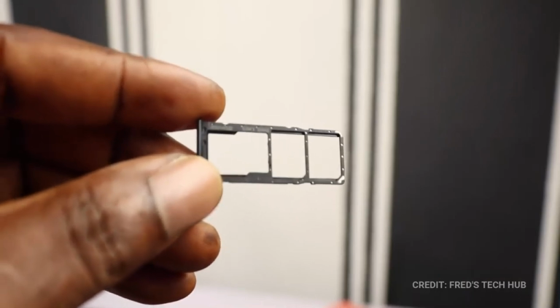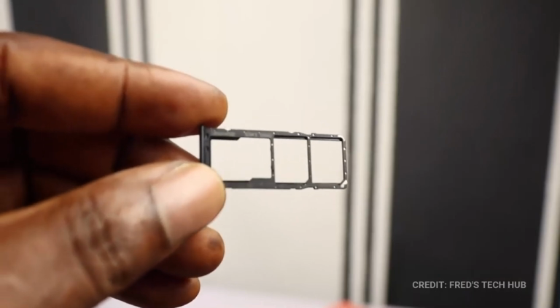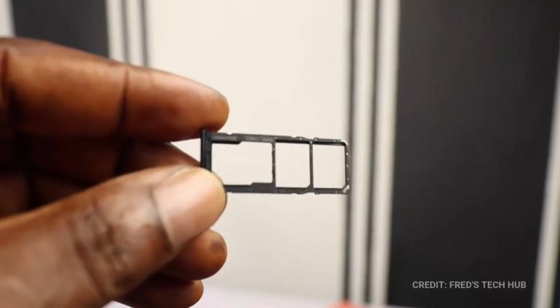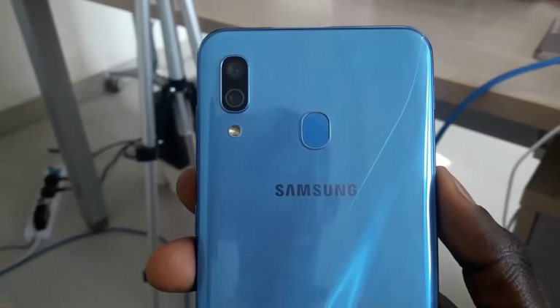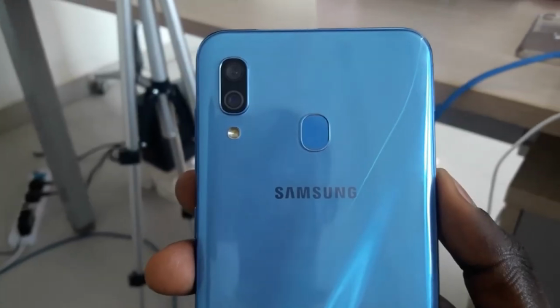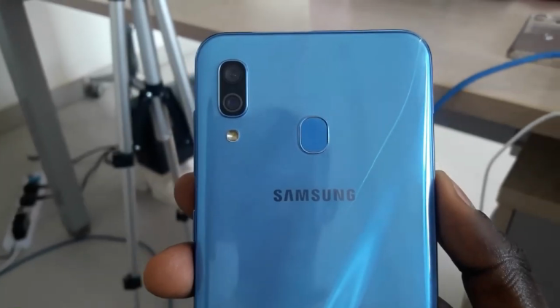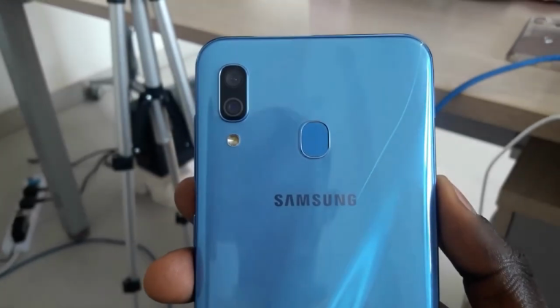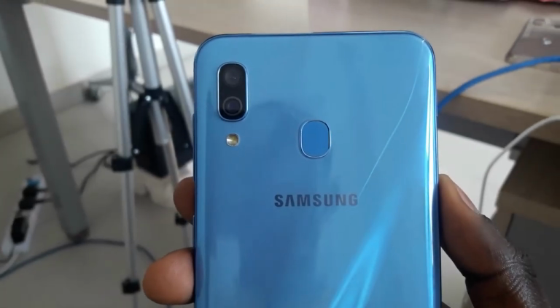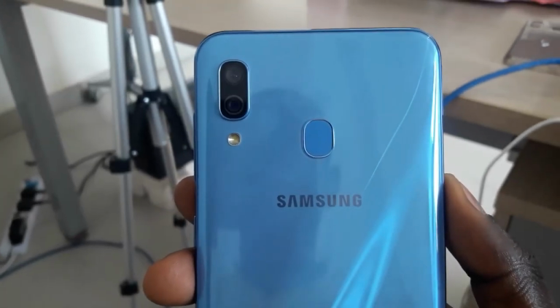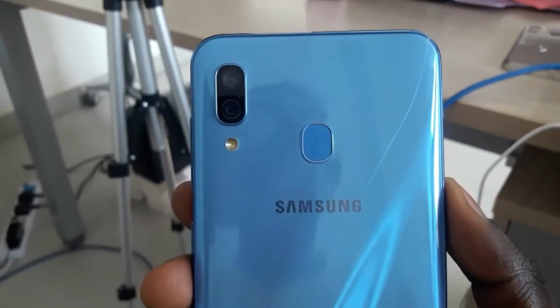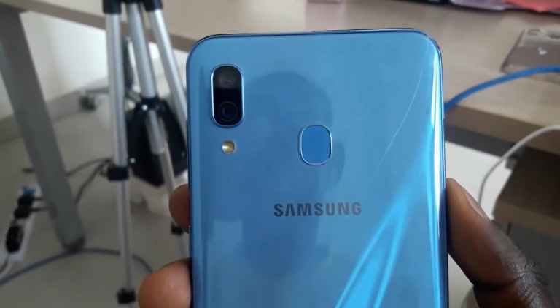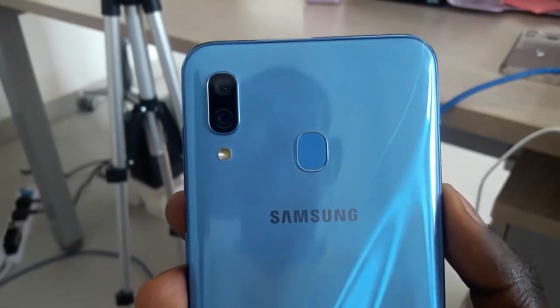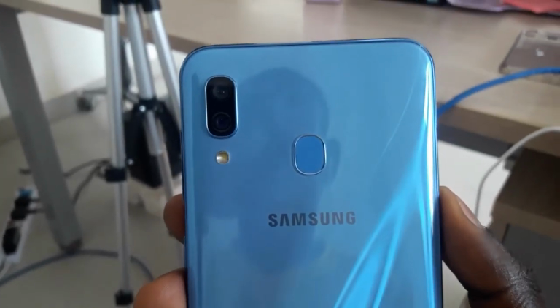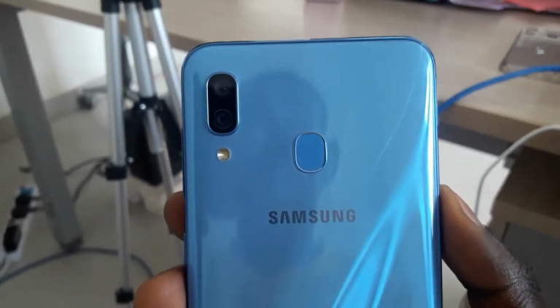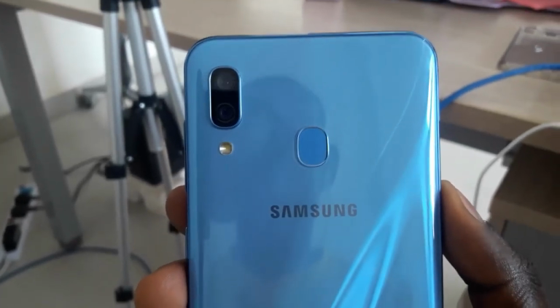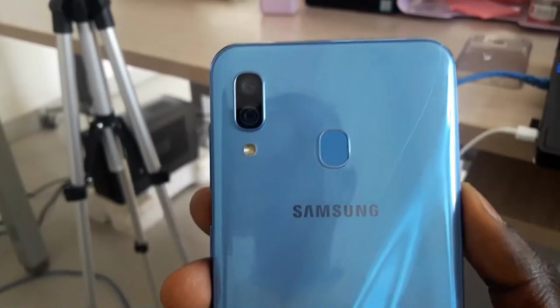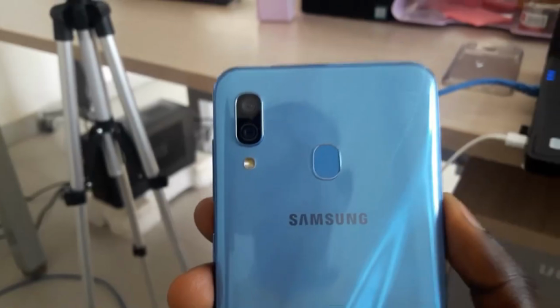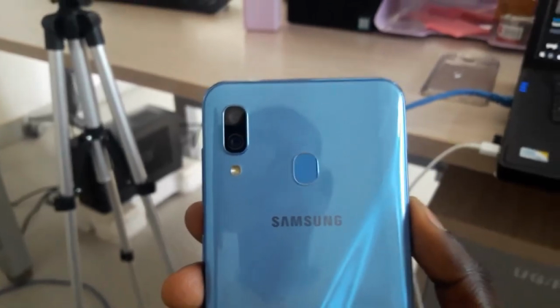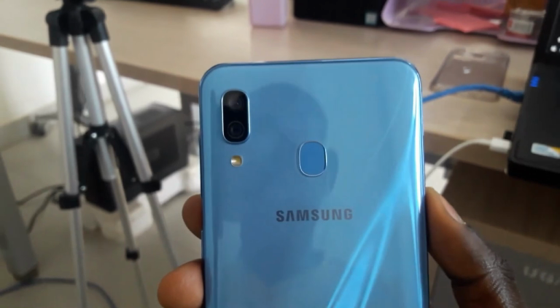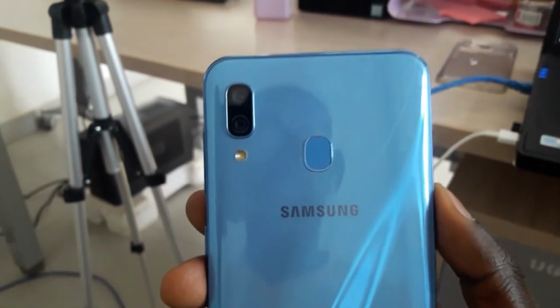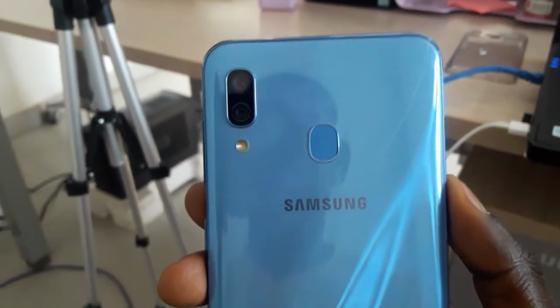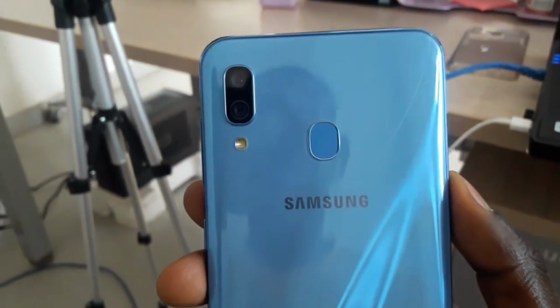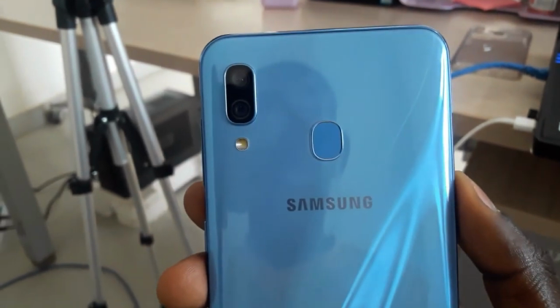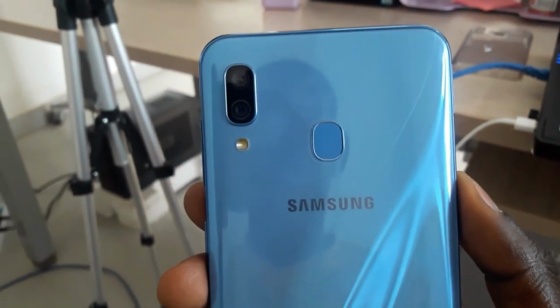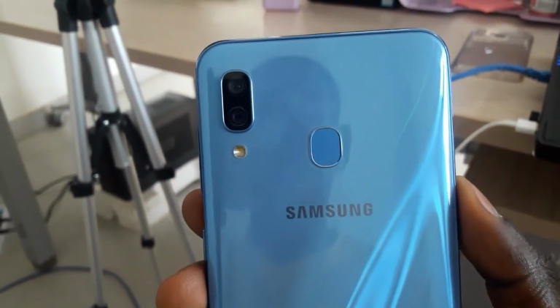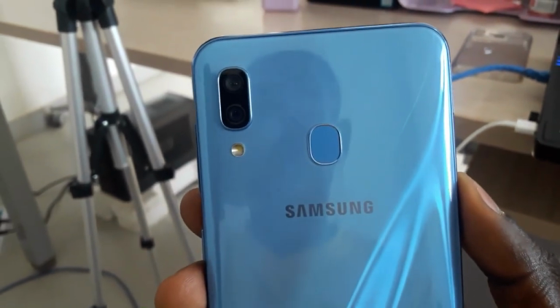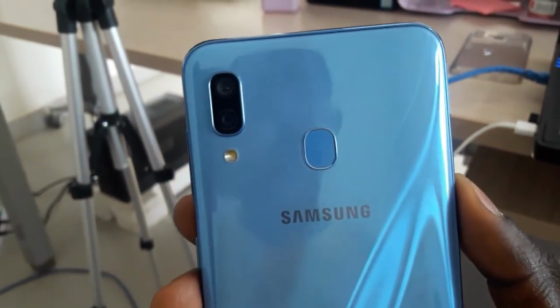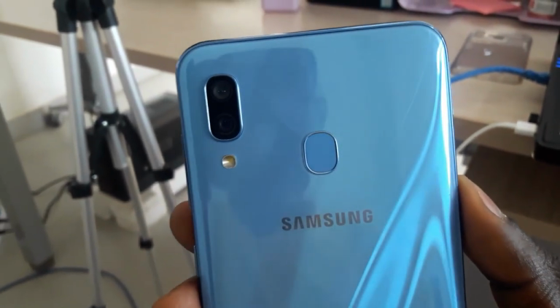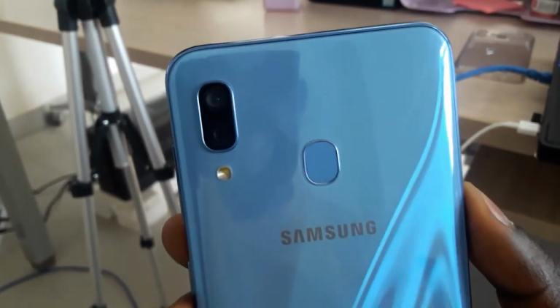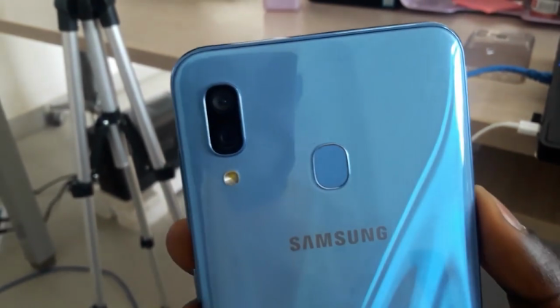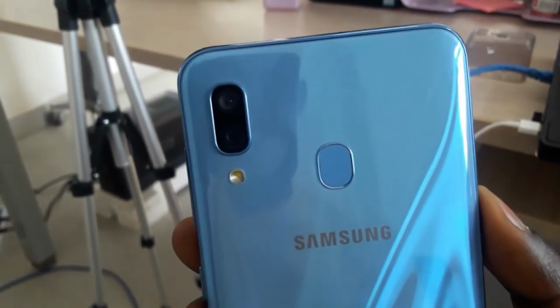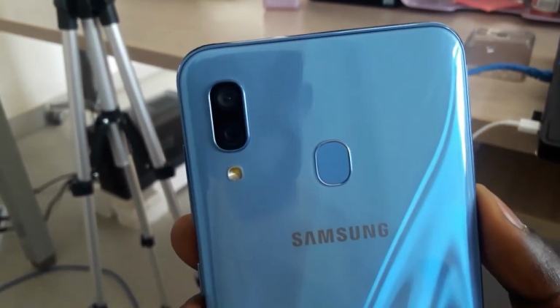At the back, we have the fingerprint sensor, a flashlight and the two rear cameras which we'll touch more on later in this video.